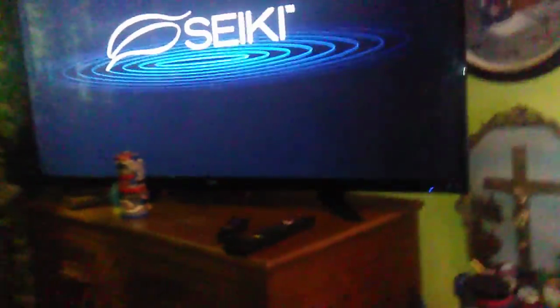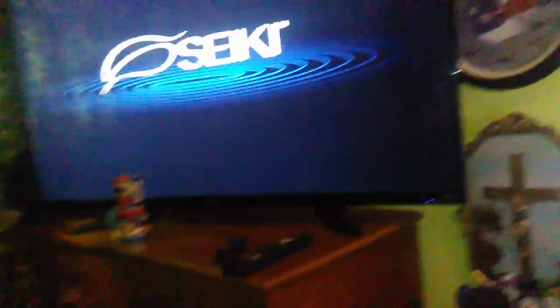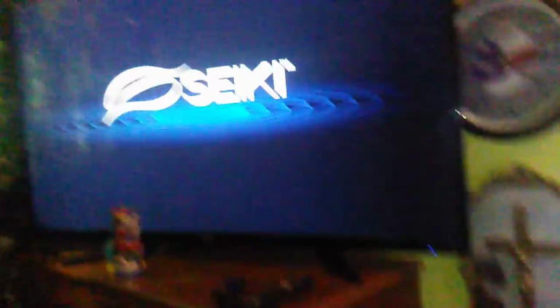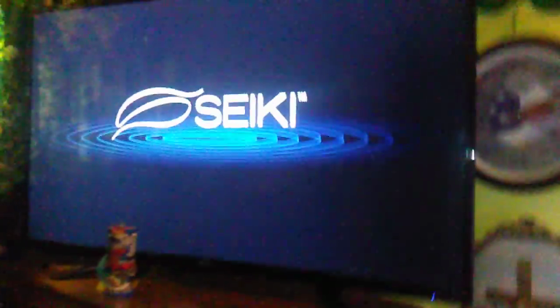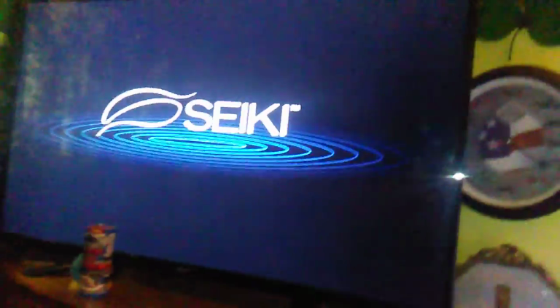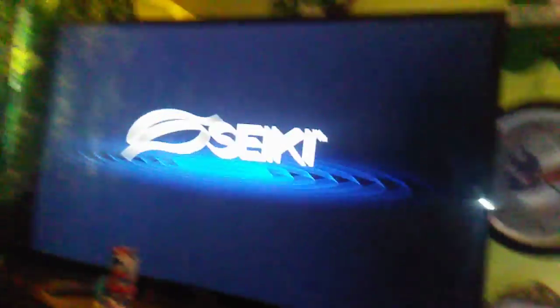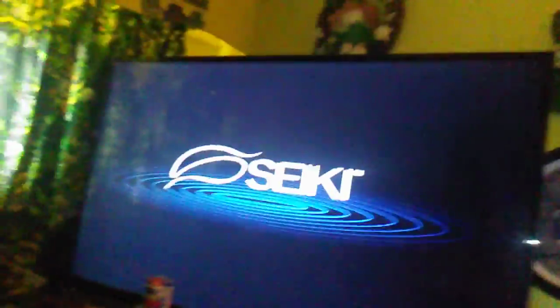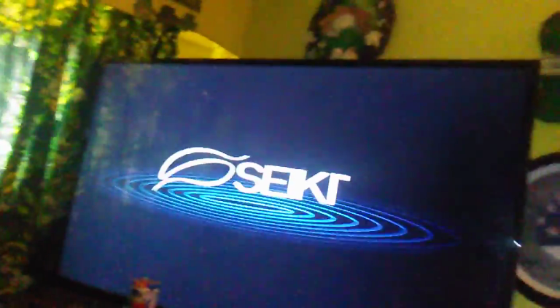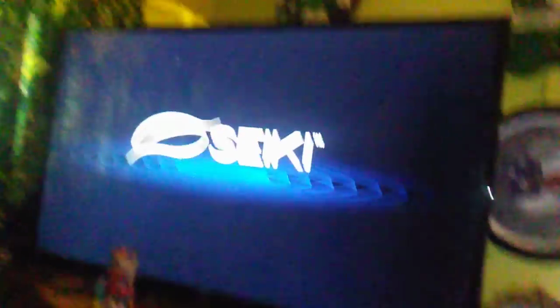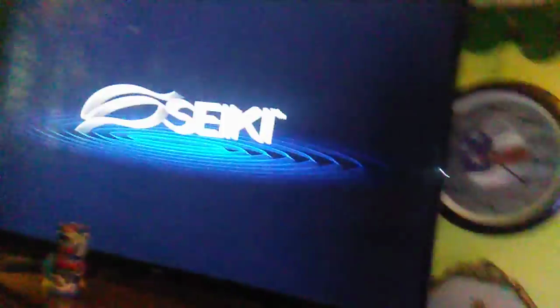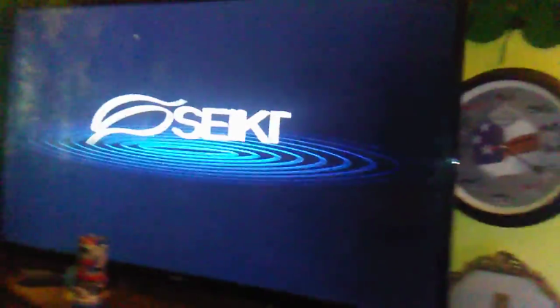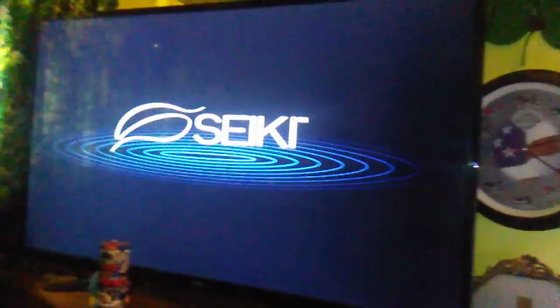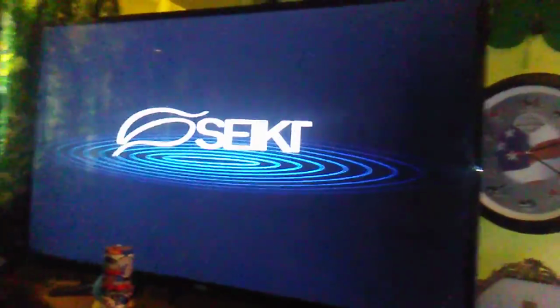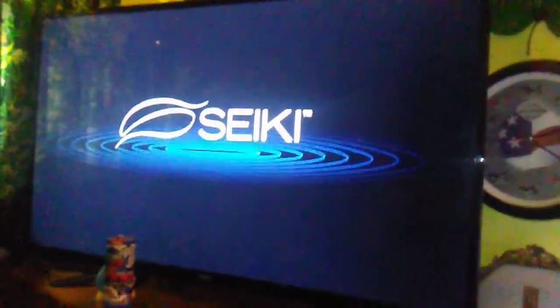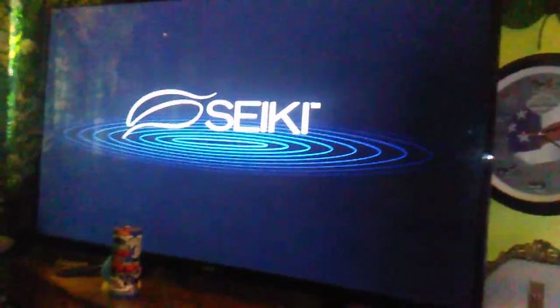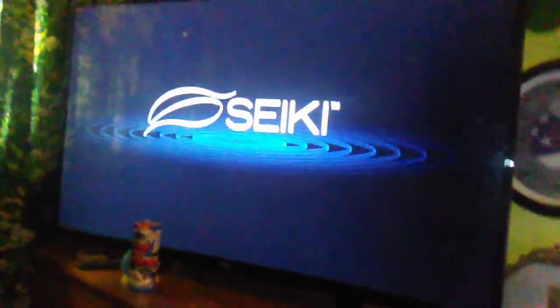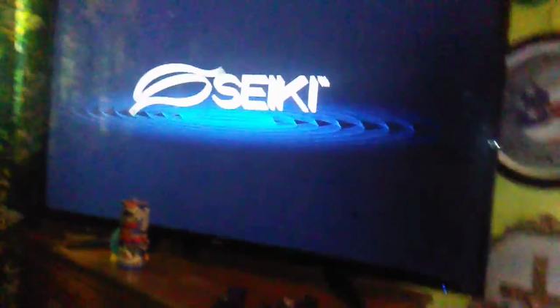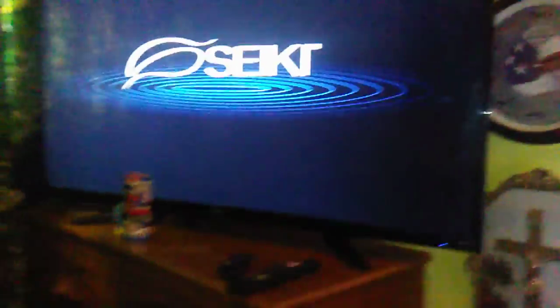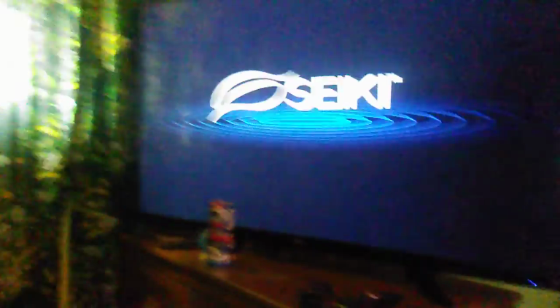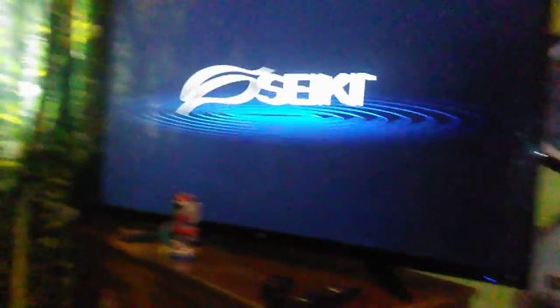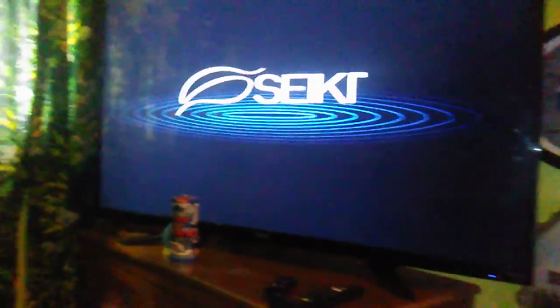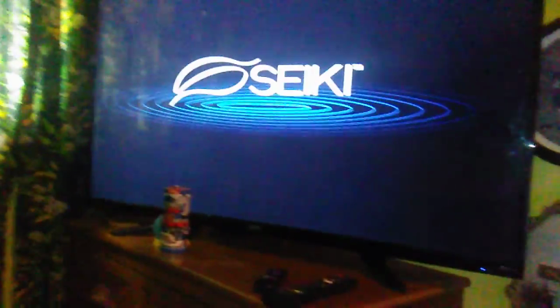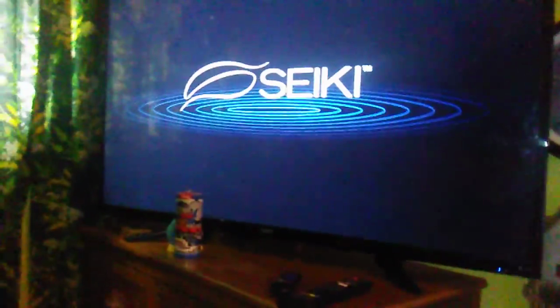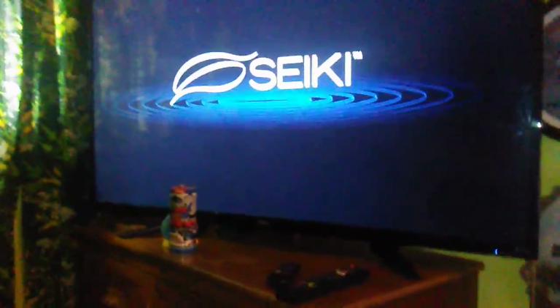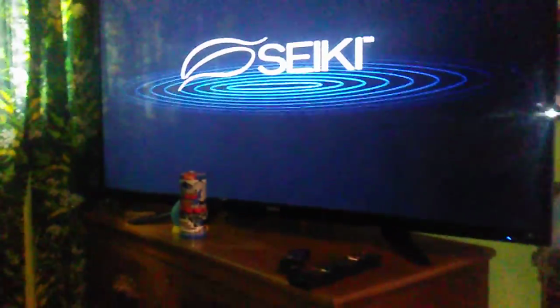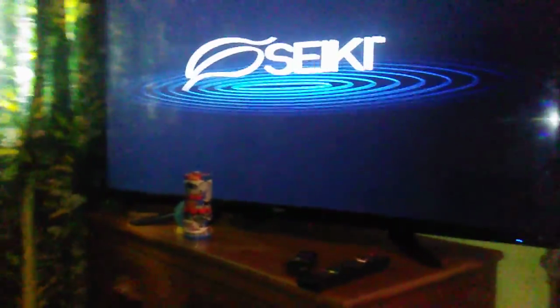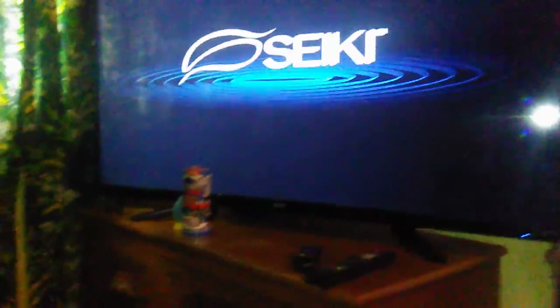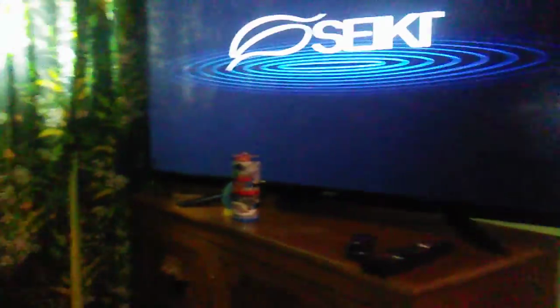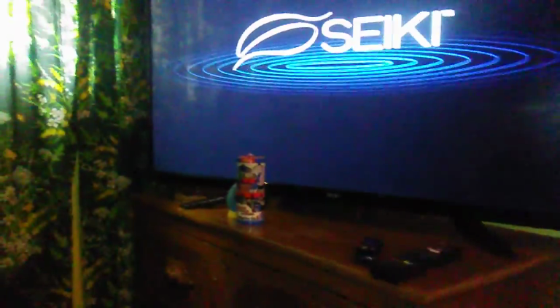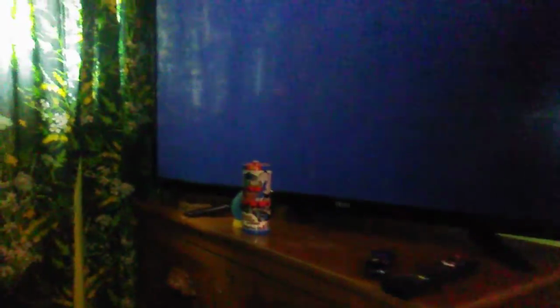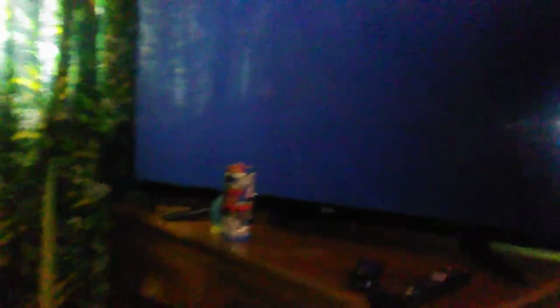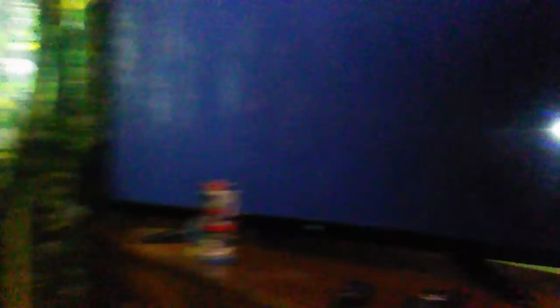I've never heard of this brand. Psyche? Seeky? S-E-I-K-E-I. Never heard of them.